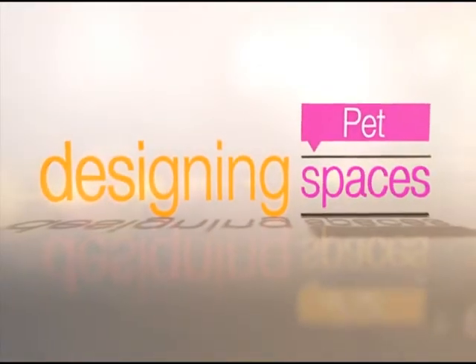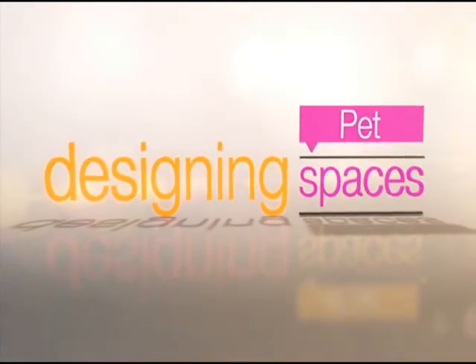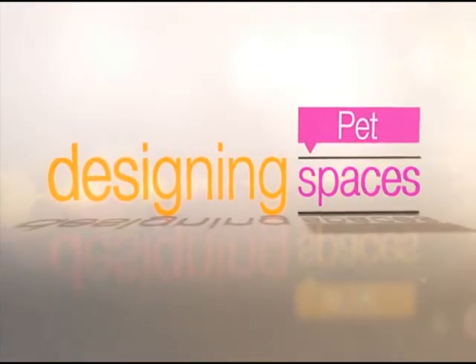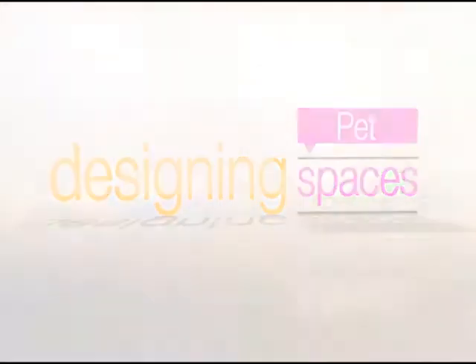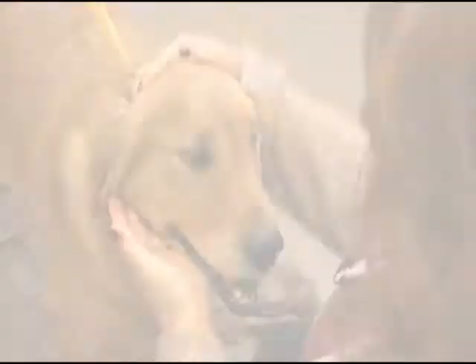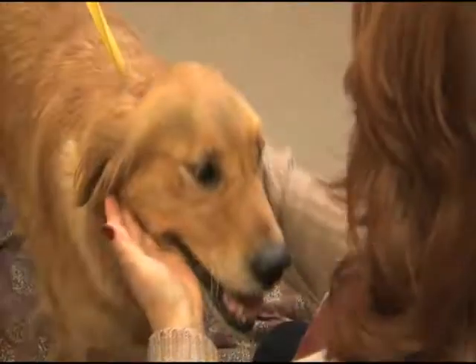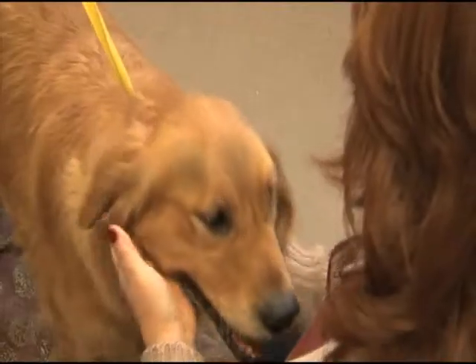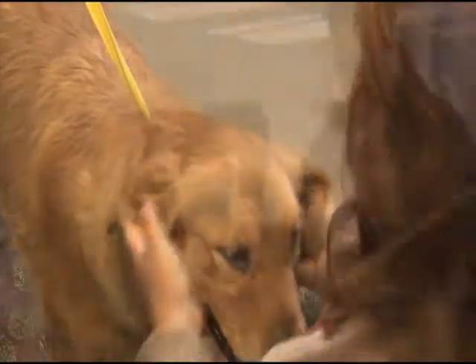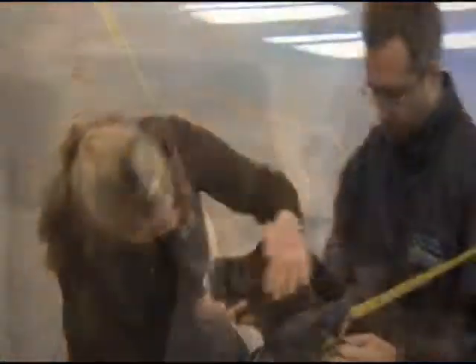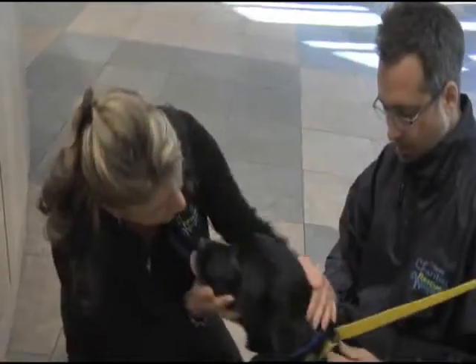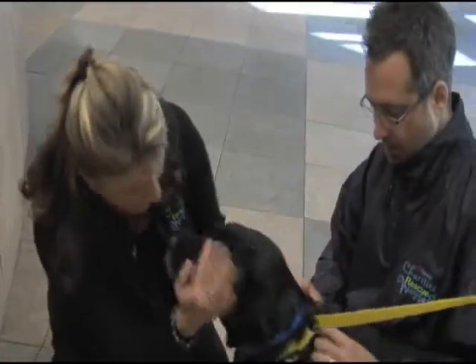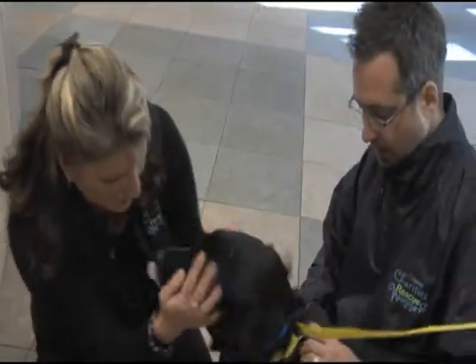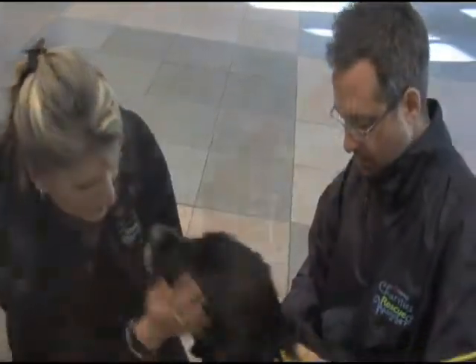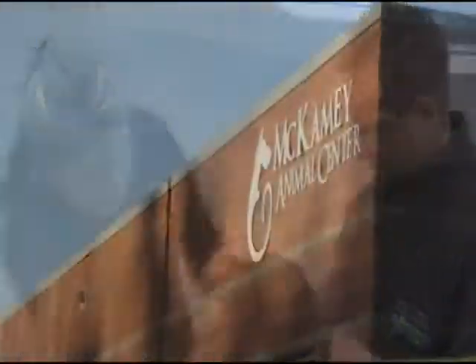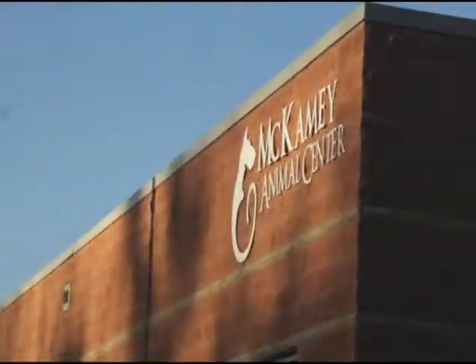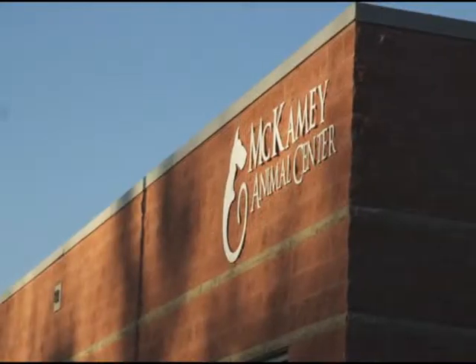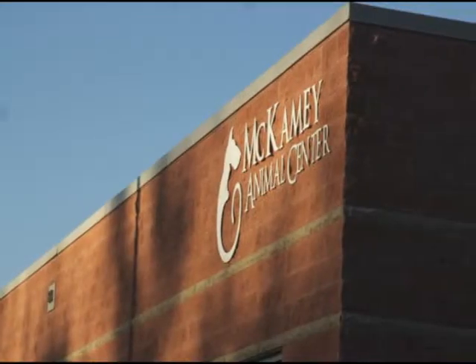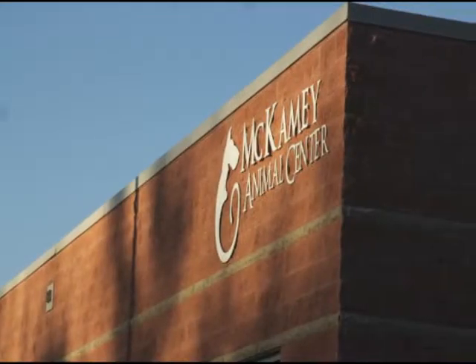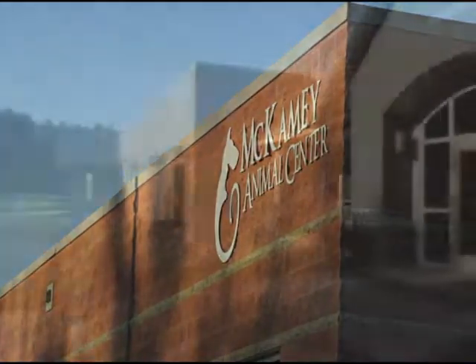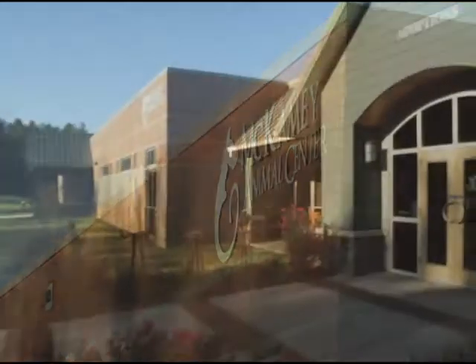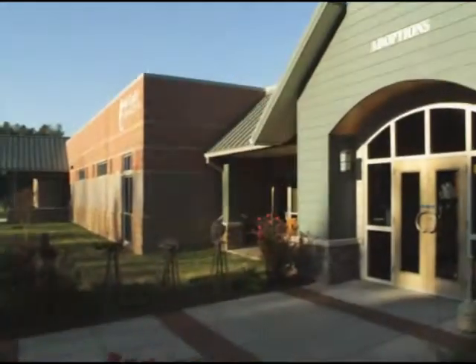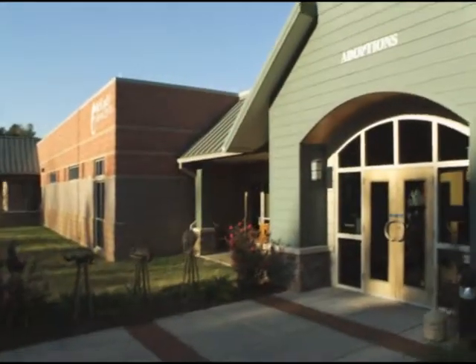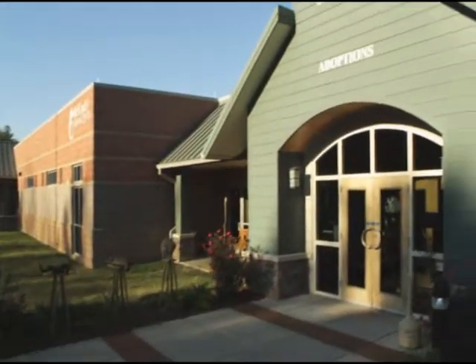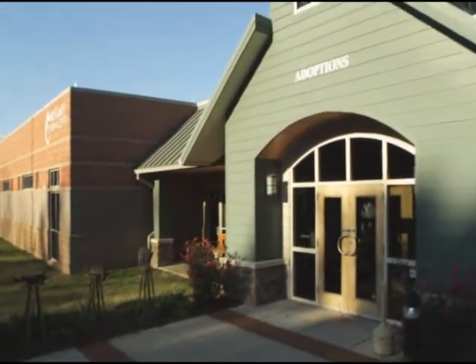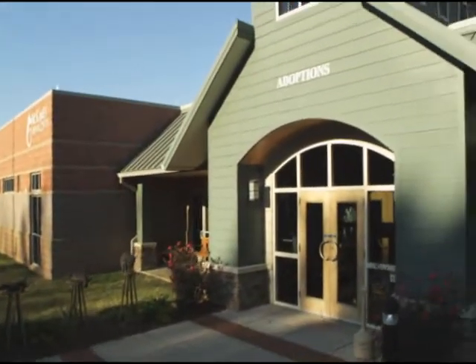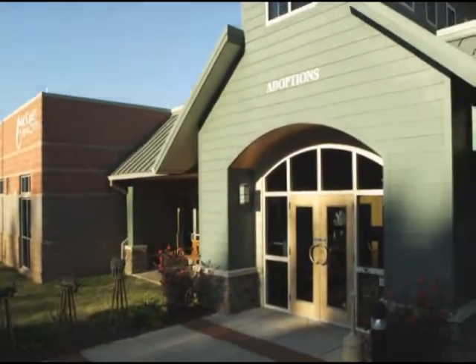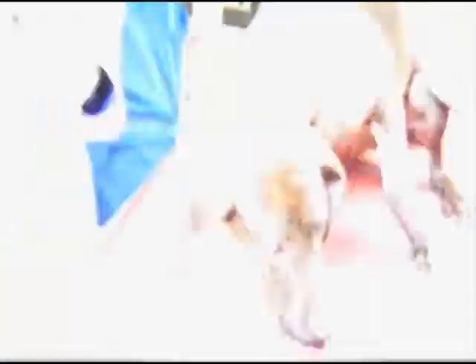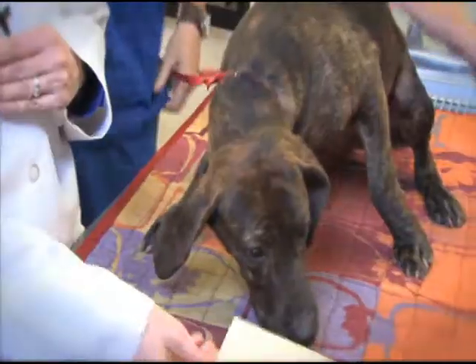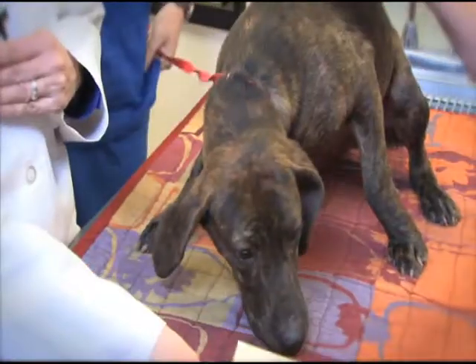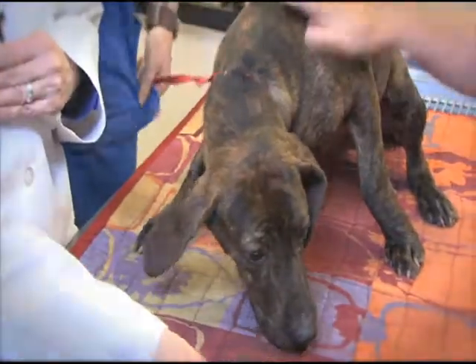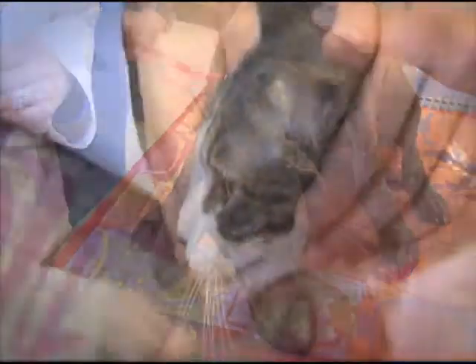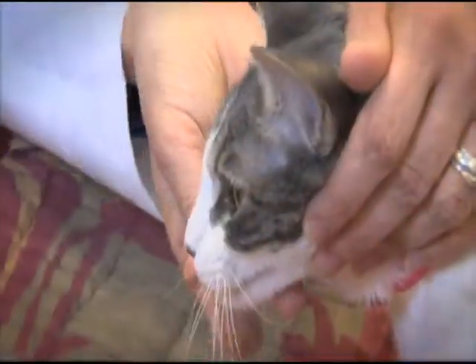This is Pet Spaces and this is the McKamey Animal Center. We're all about finding solutions for pet owners.